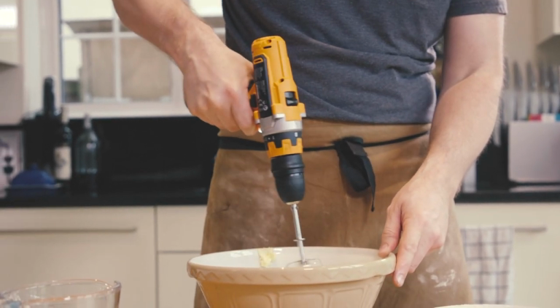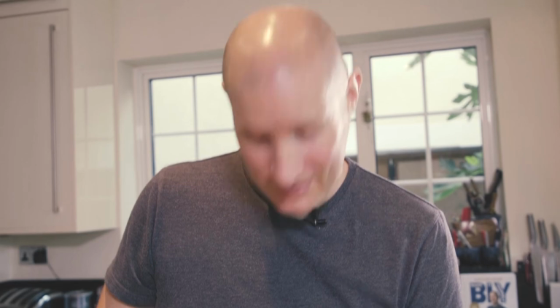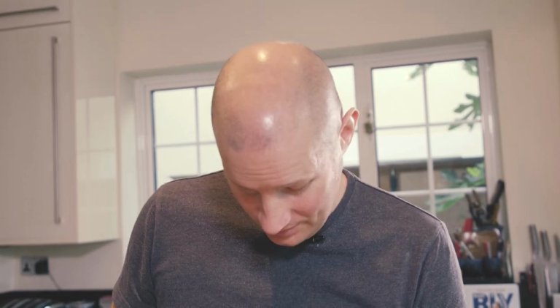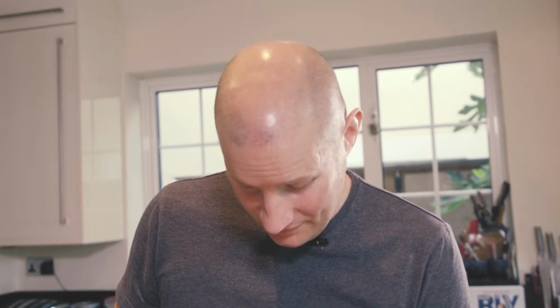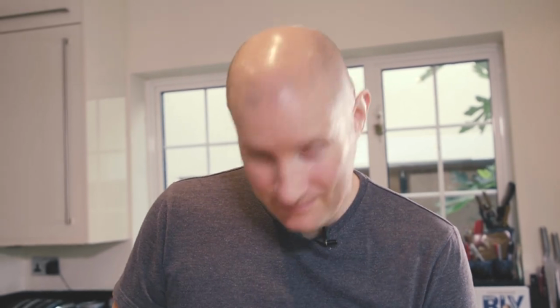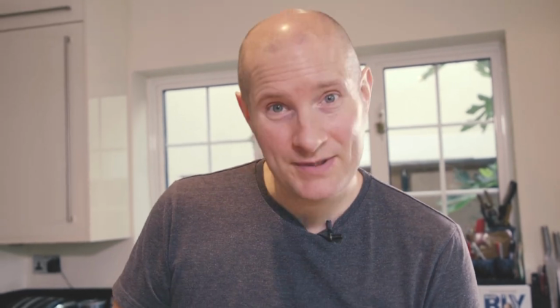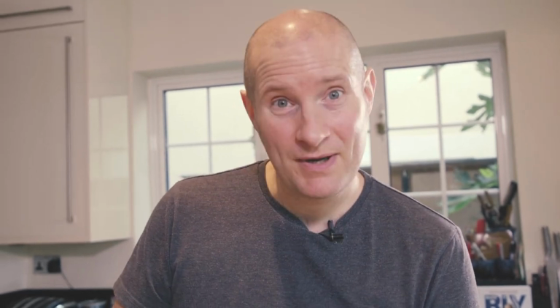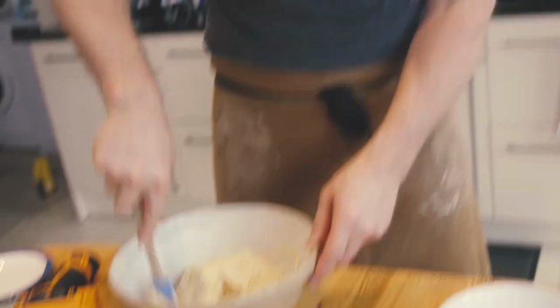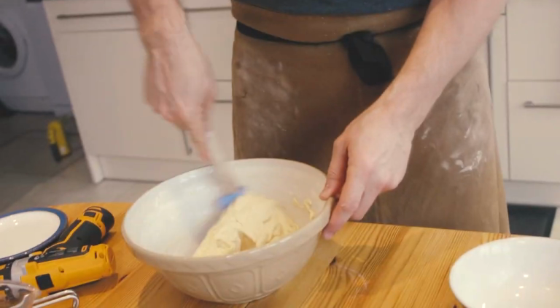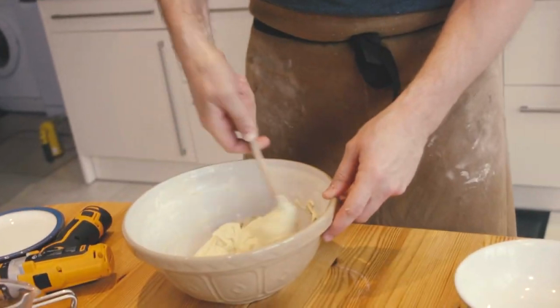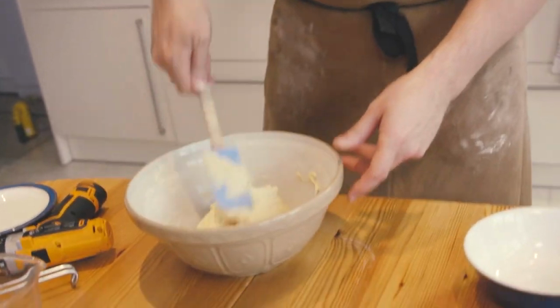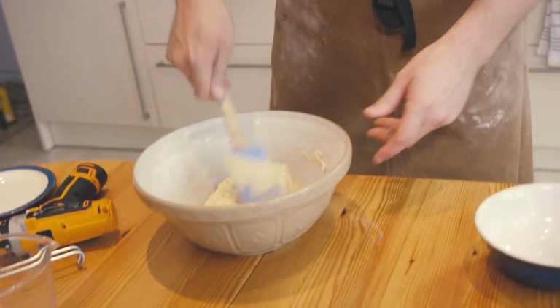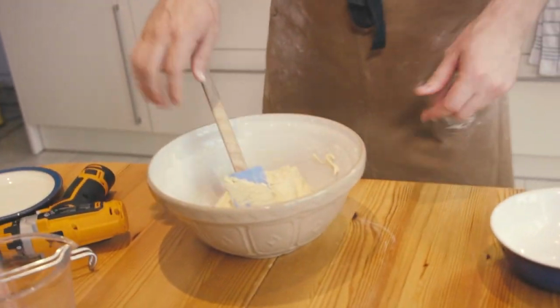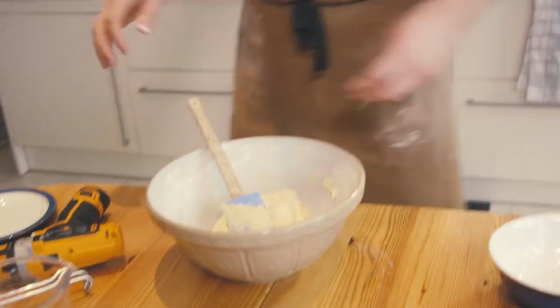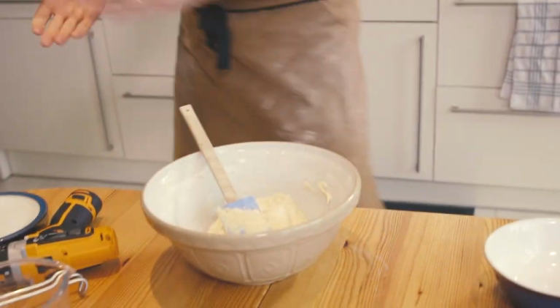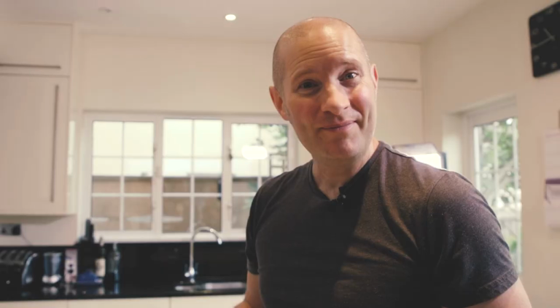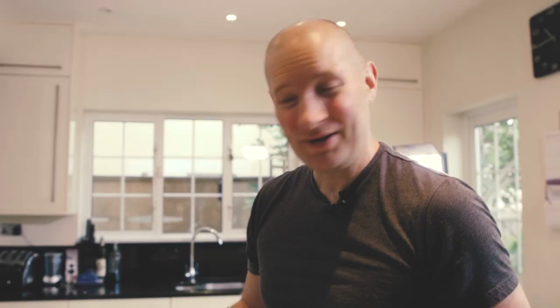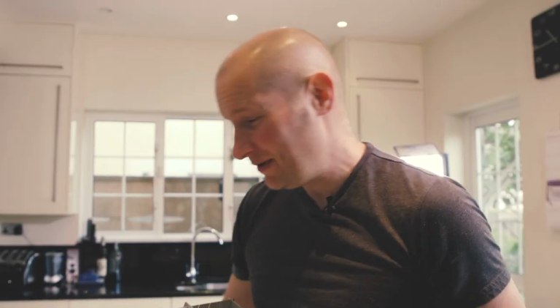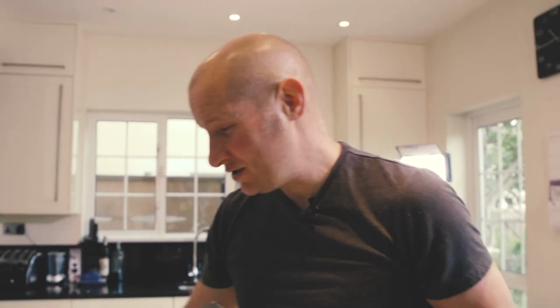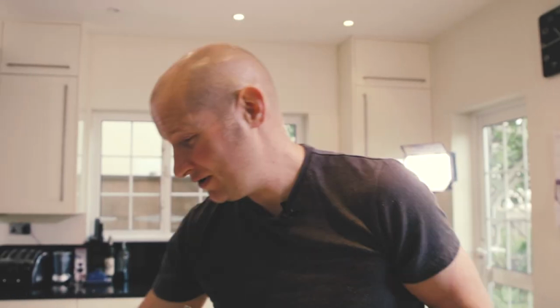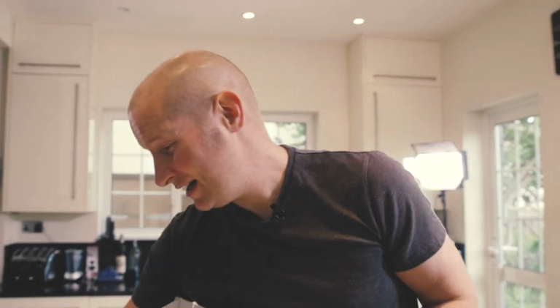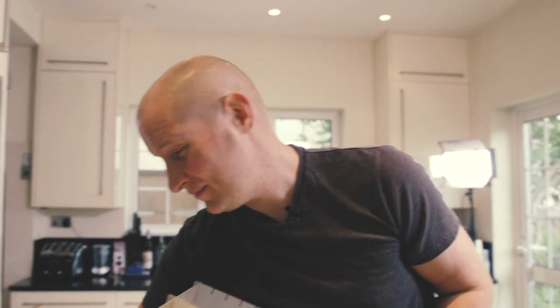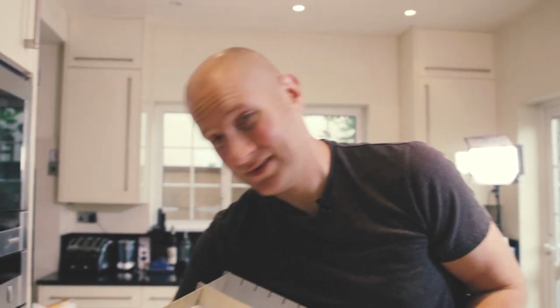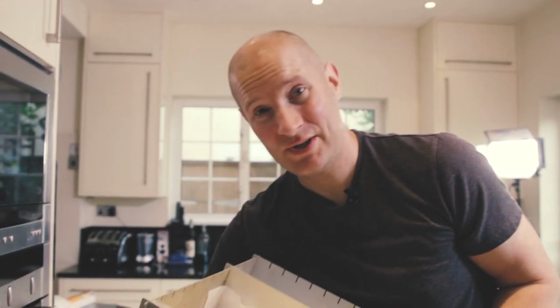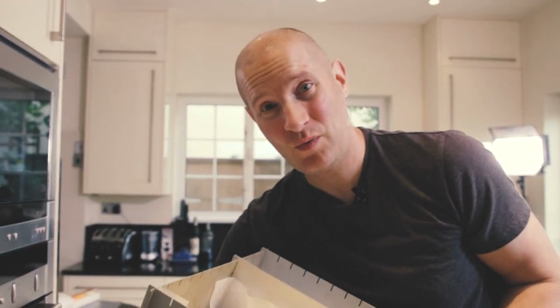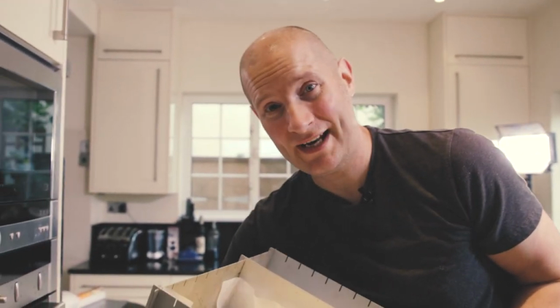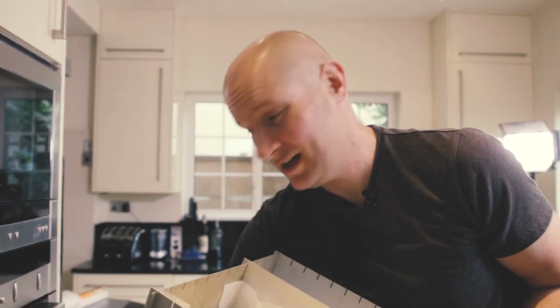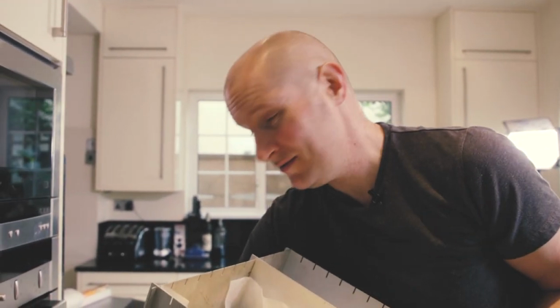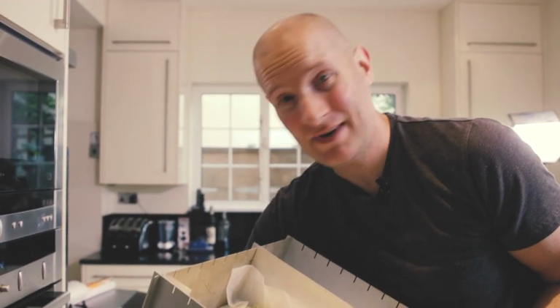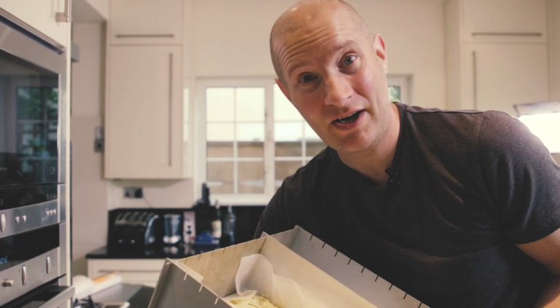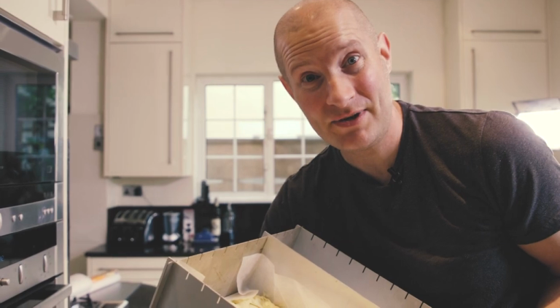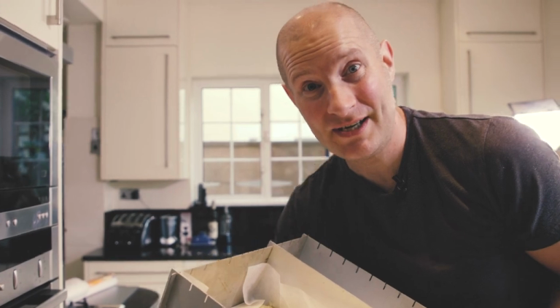So there we have it, sponge minutes done. Got the sponge spread out, time to whack it in the oven, have a cup of tea.